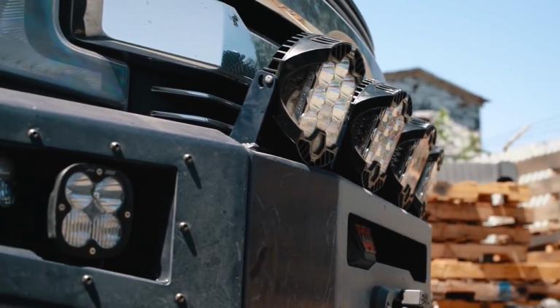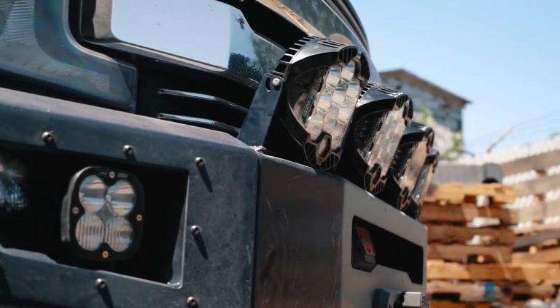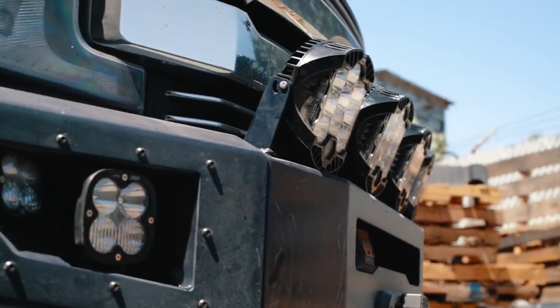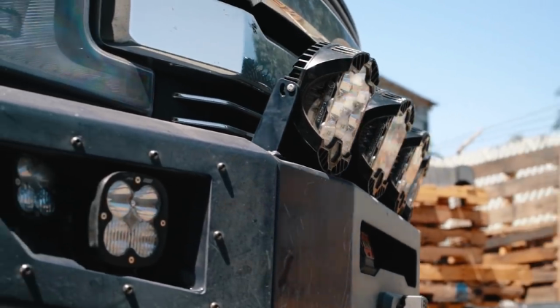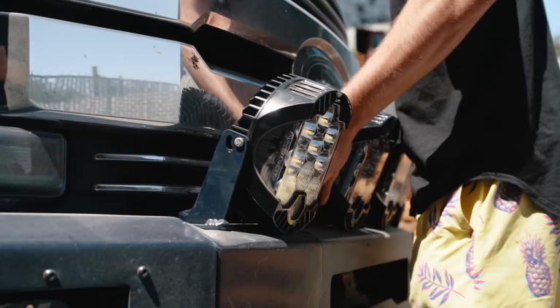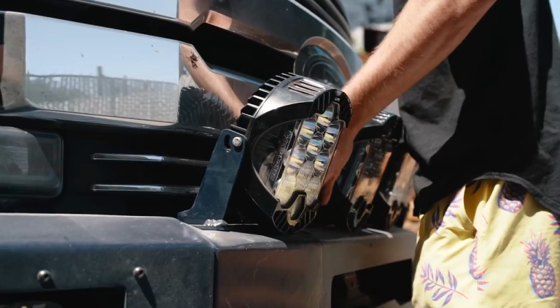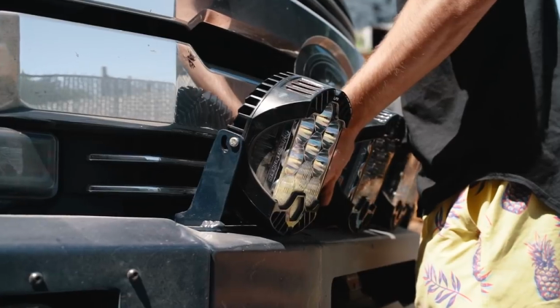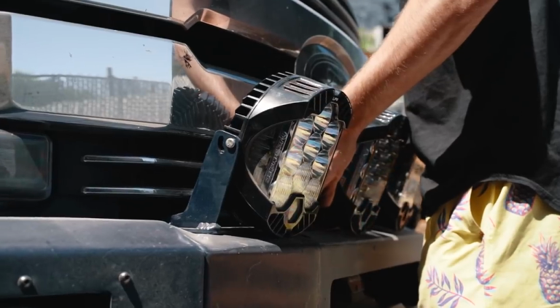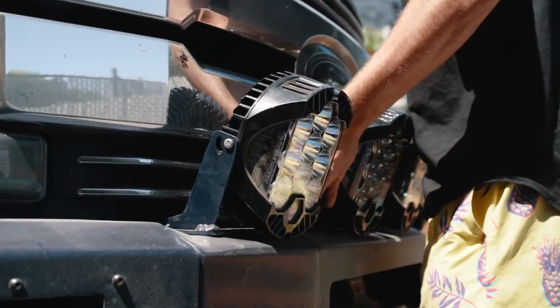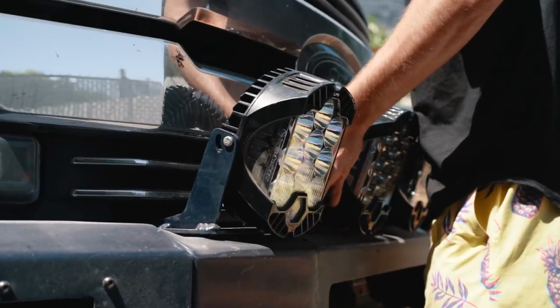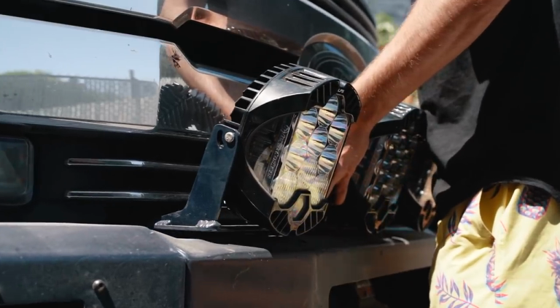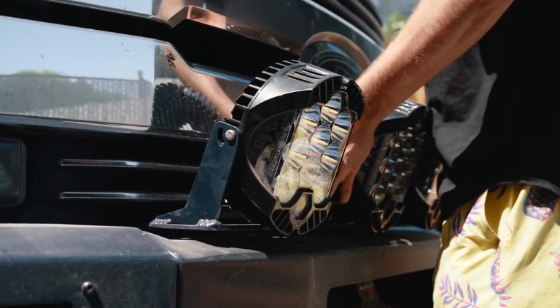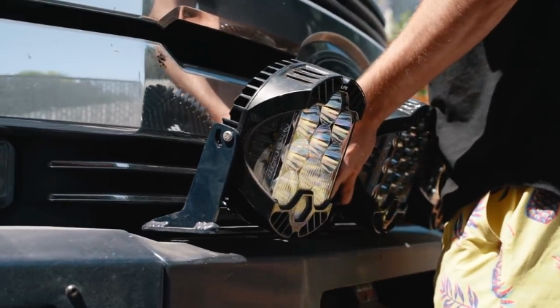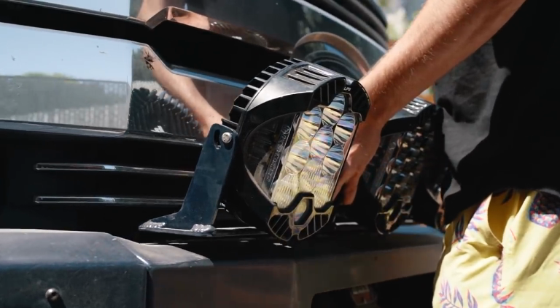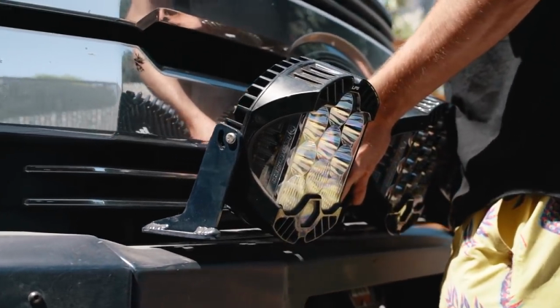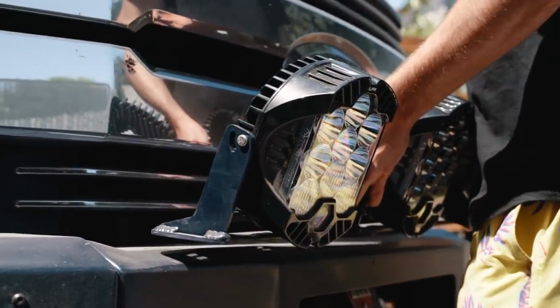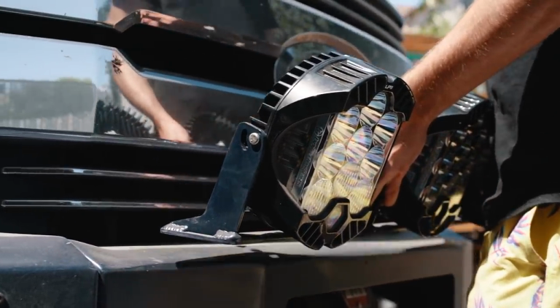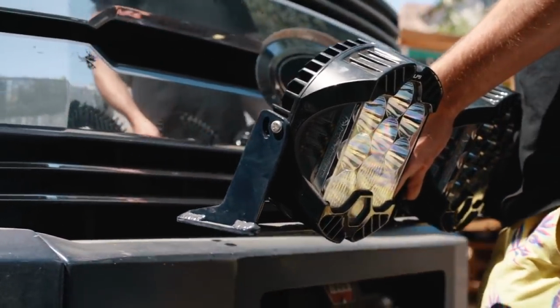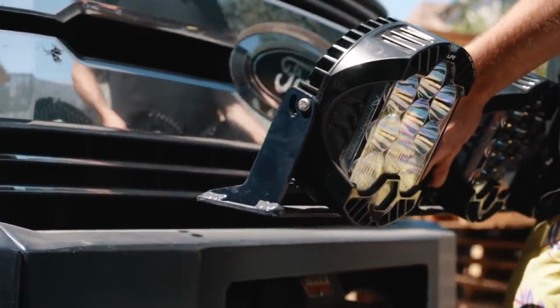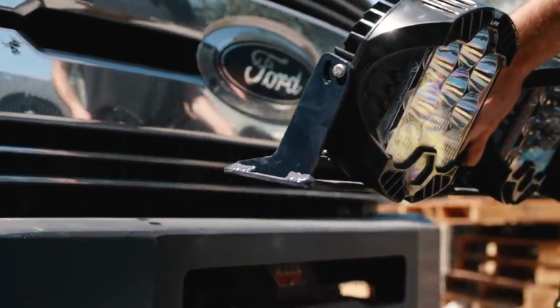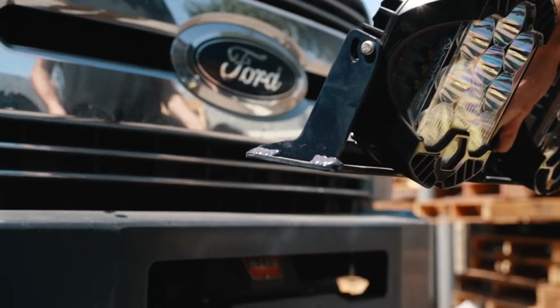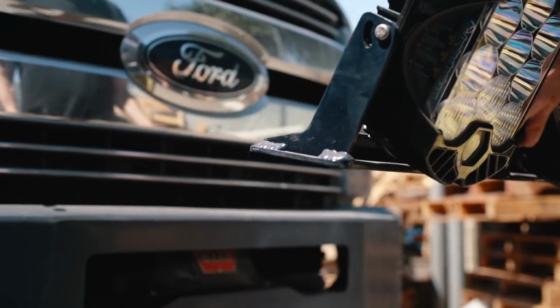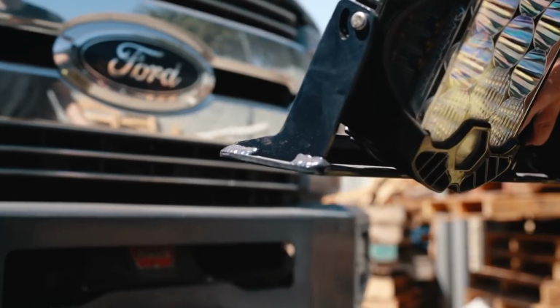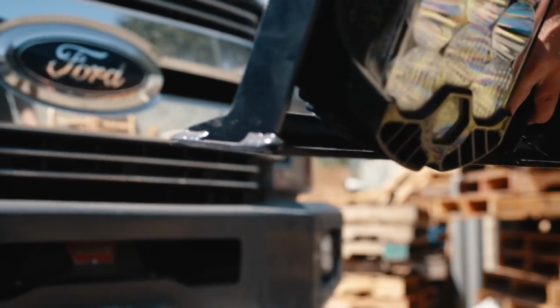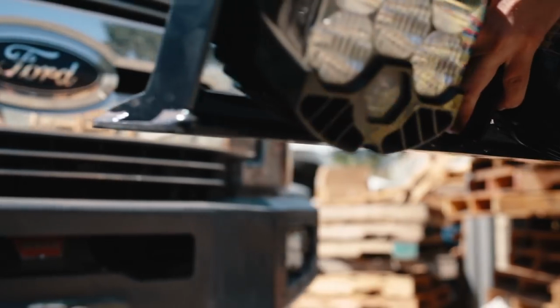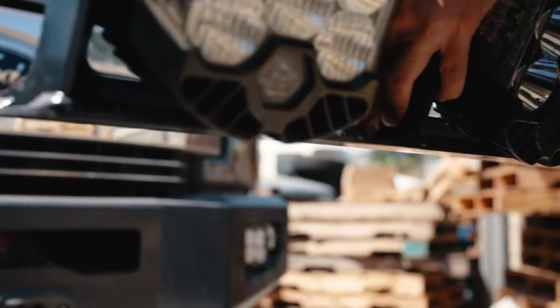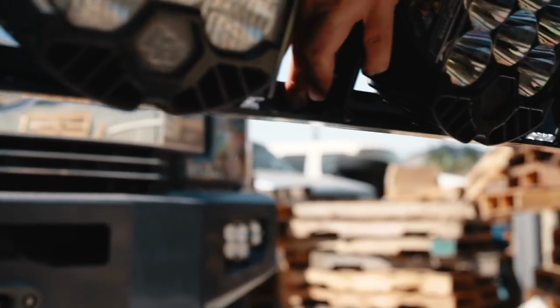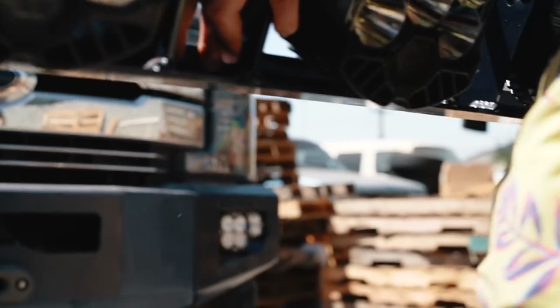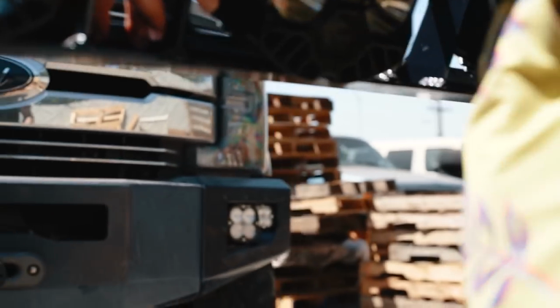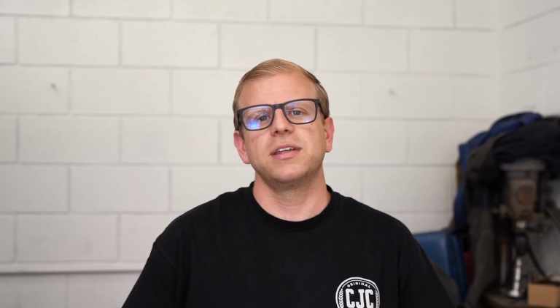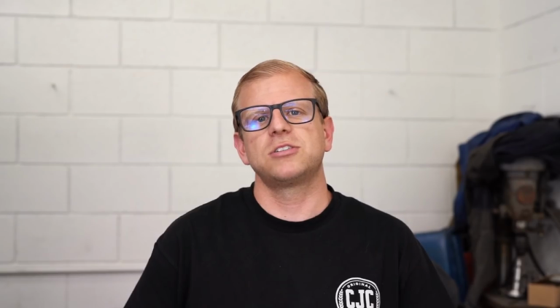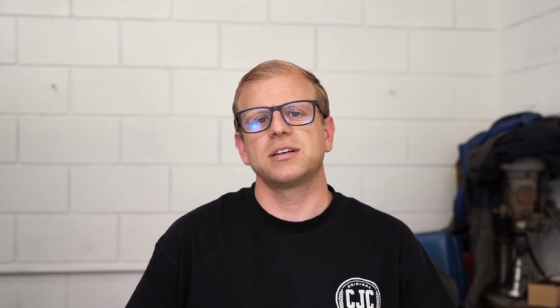That four LP9 setup is basically going to be the brightest light setup you could possibly put on the front of one of these trucks.